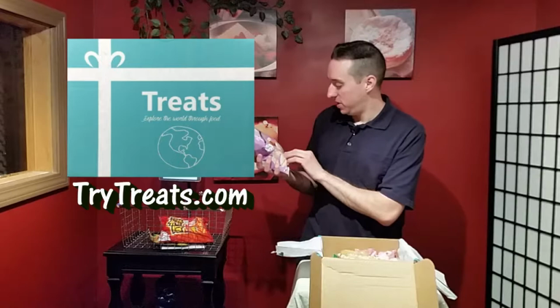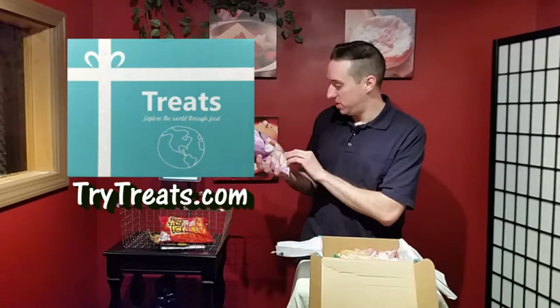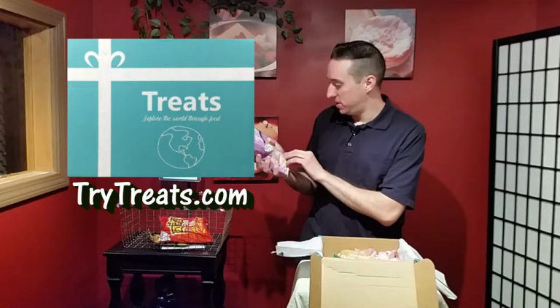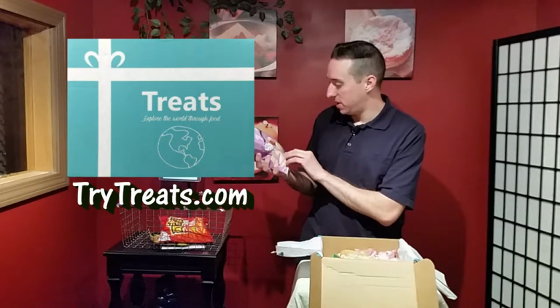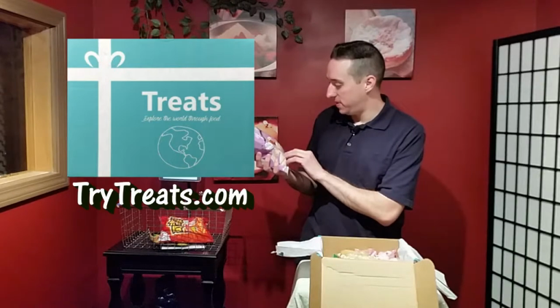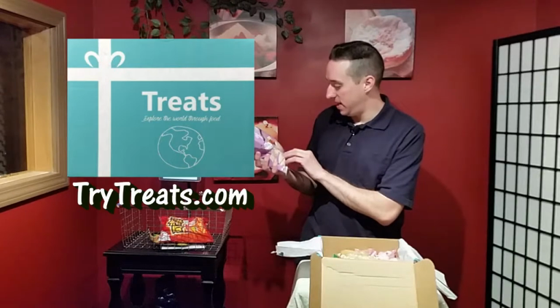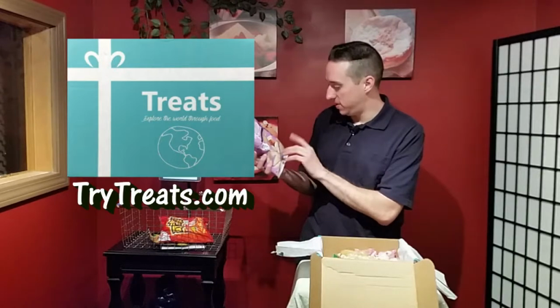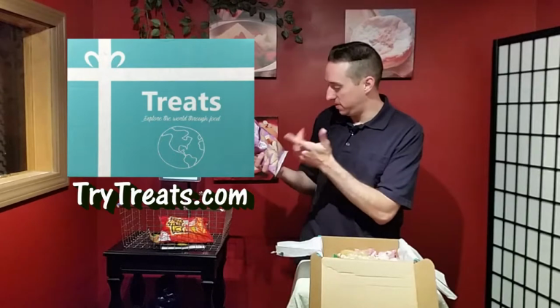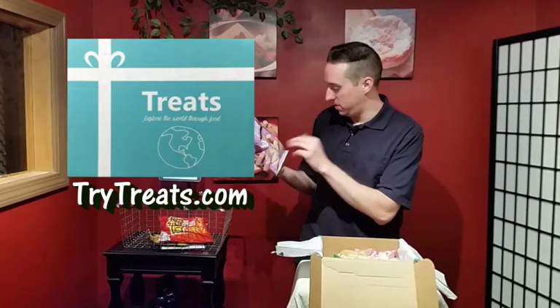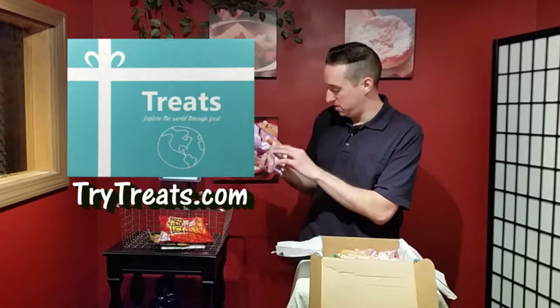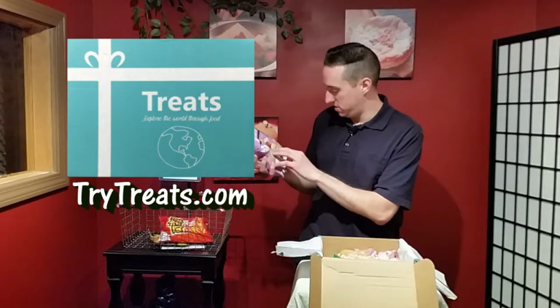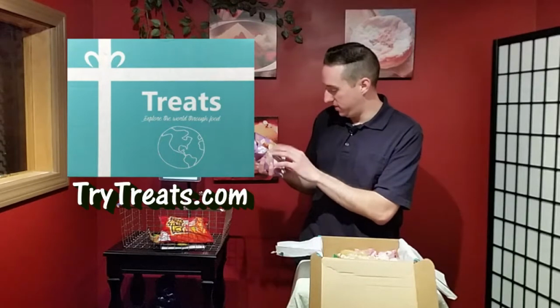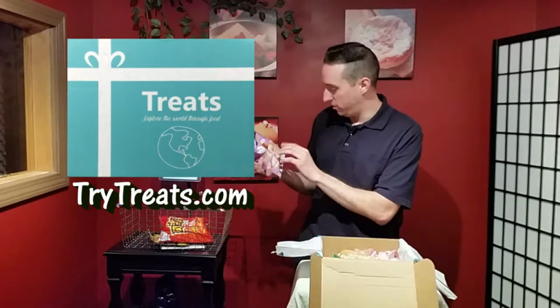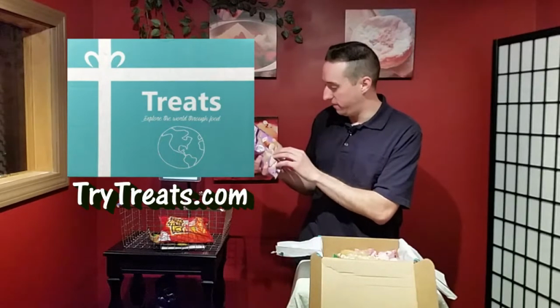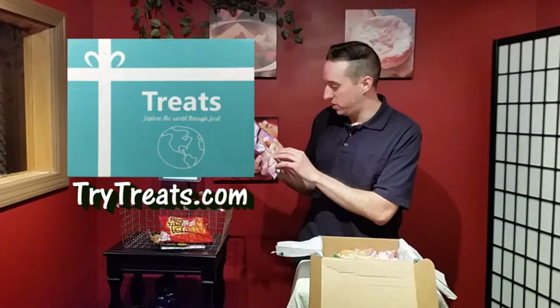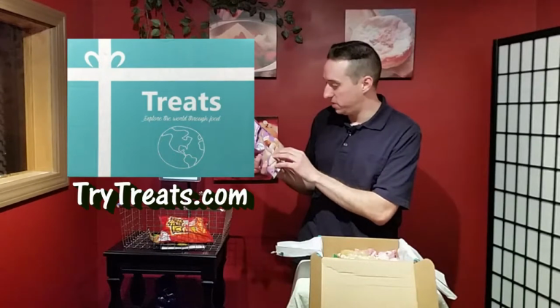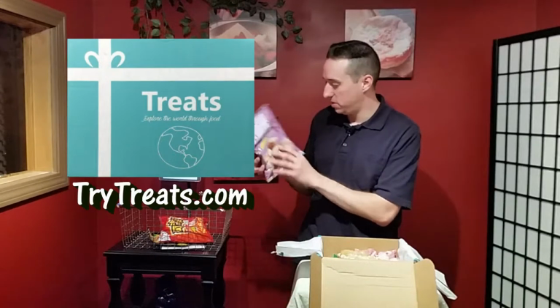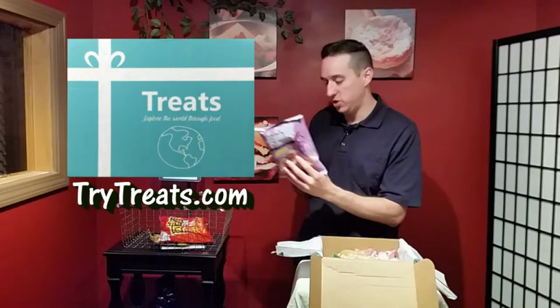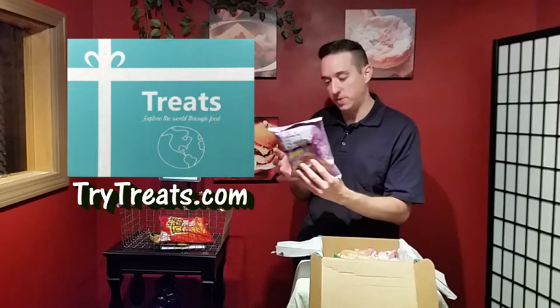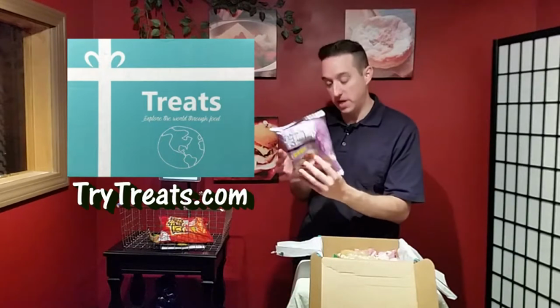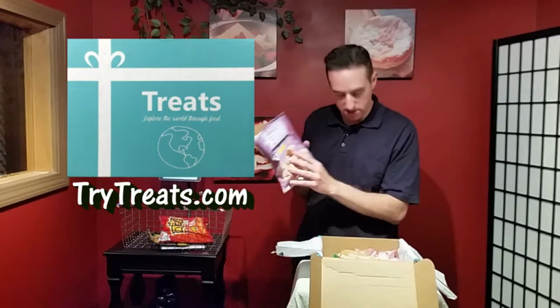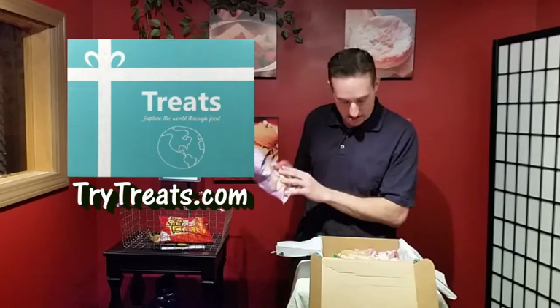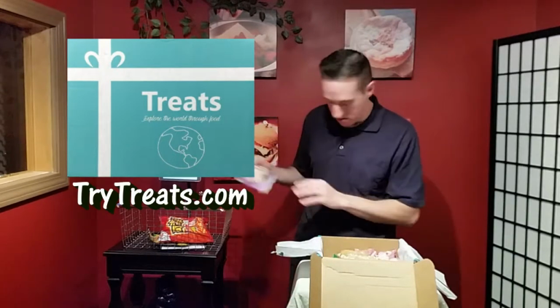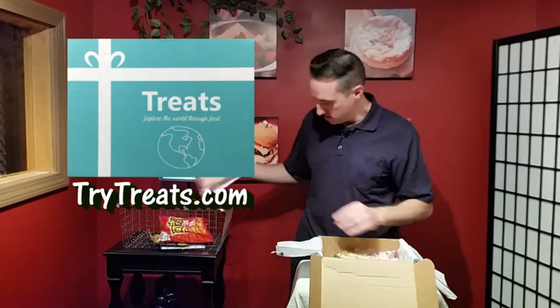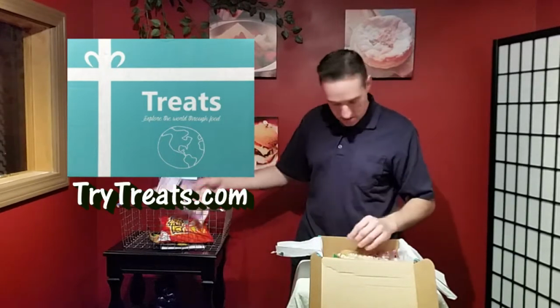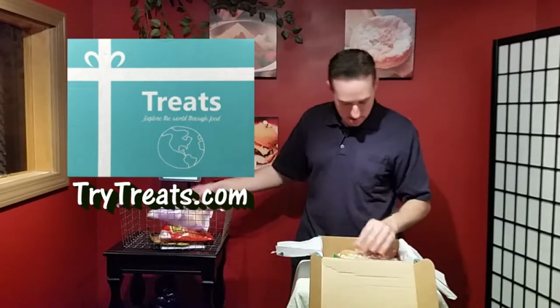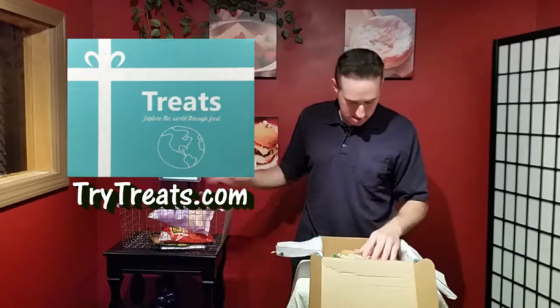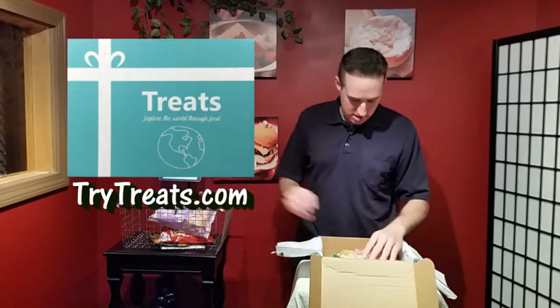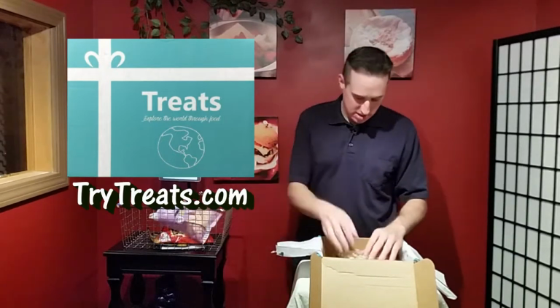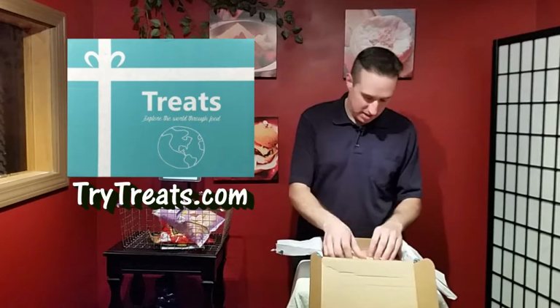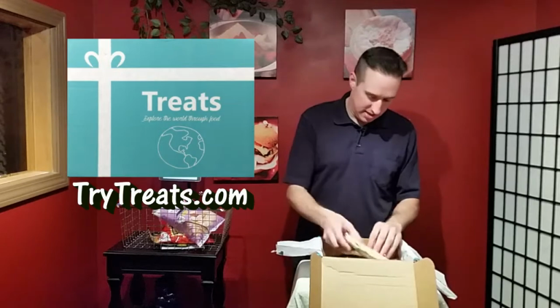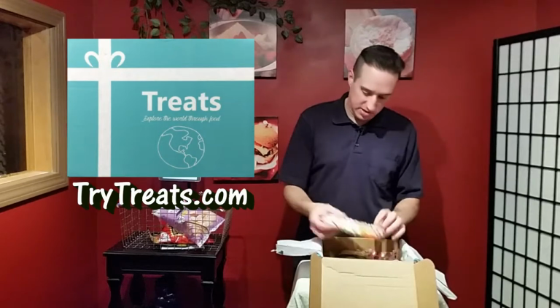This one says happy is yummy — taro chips. Taro is like a potato except it's a different root vegetable, and these are chips made out of that.